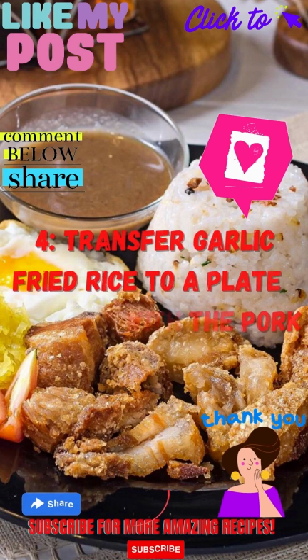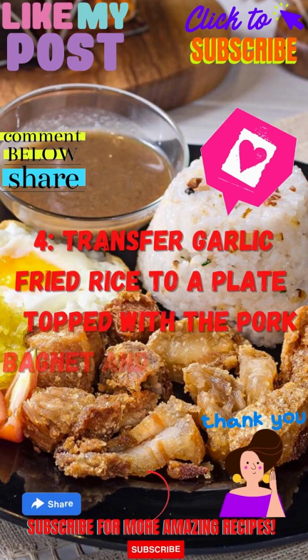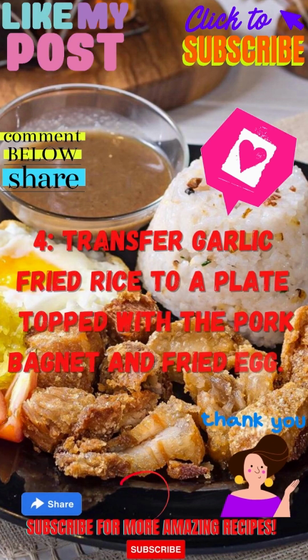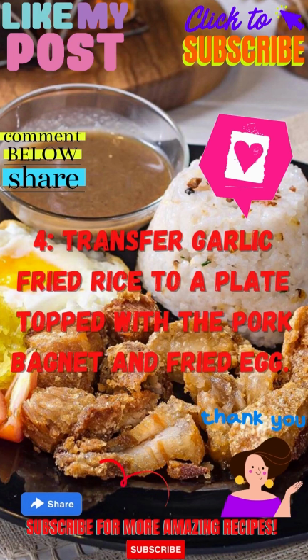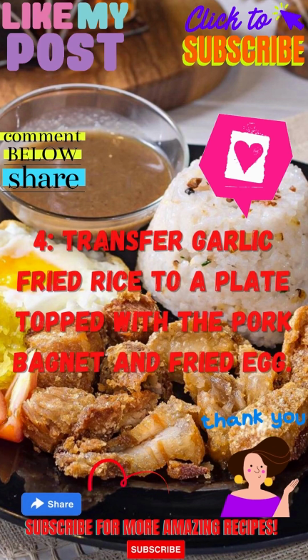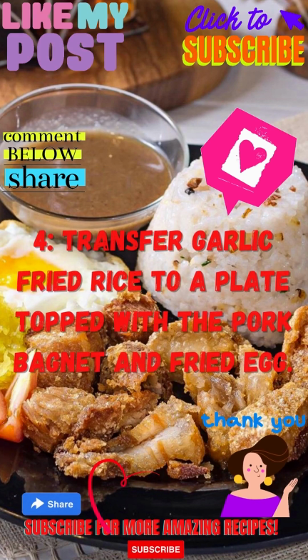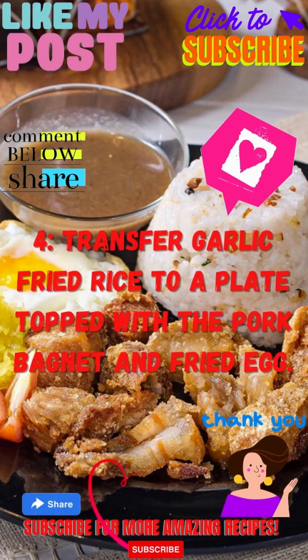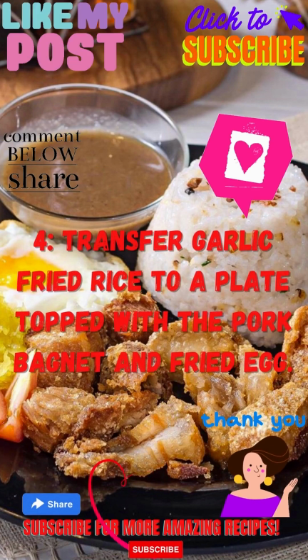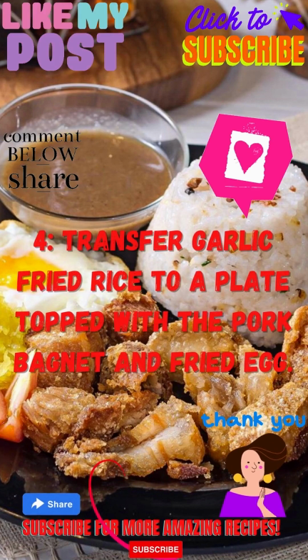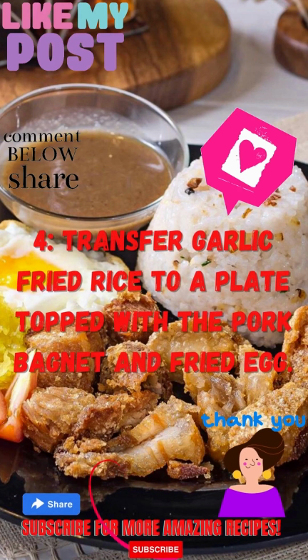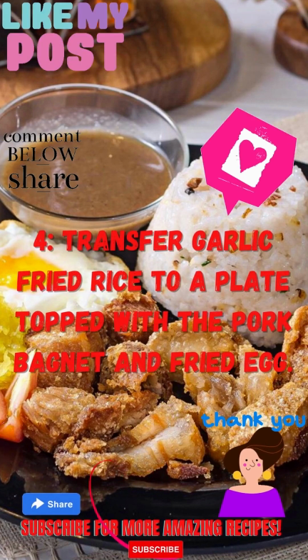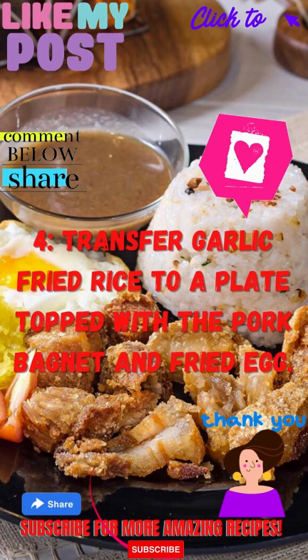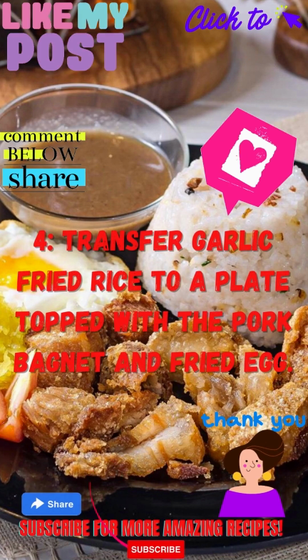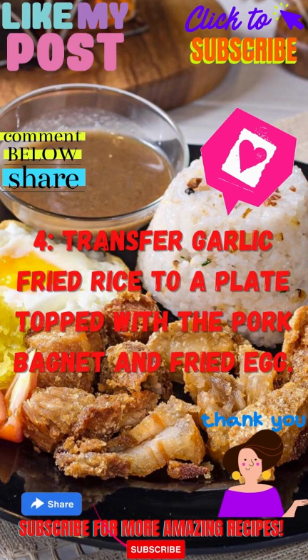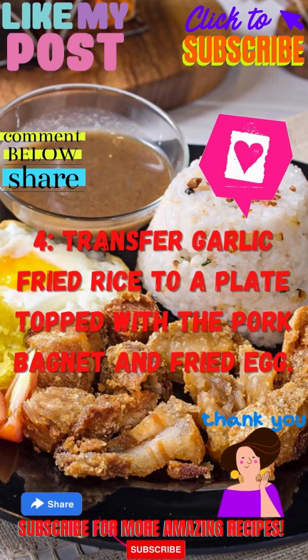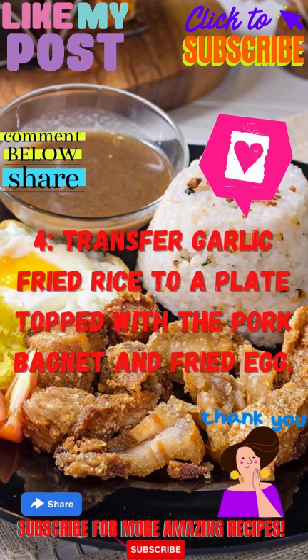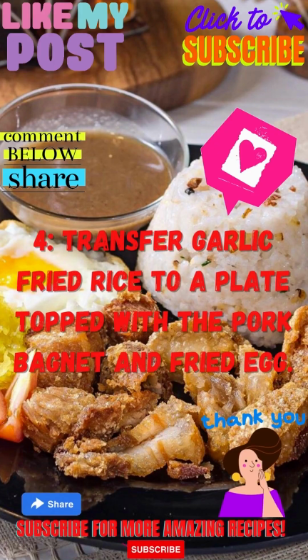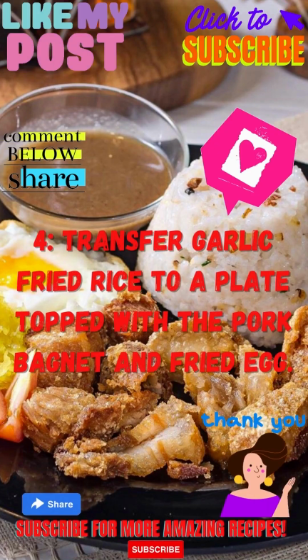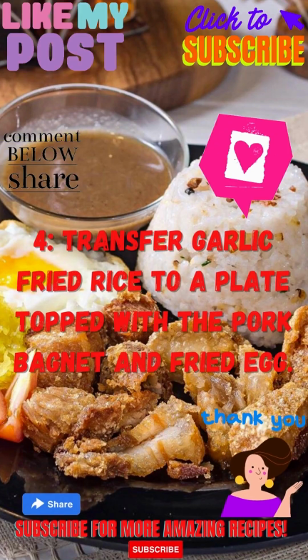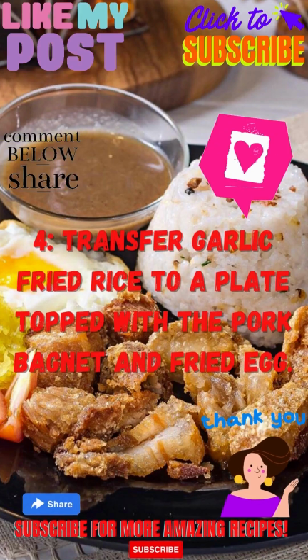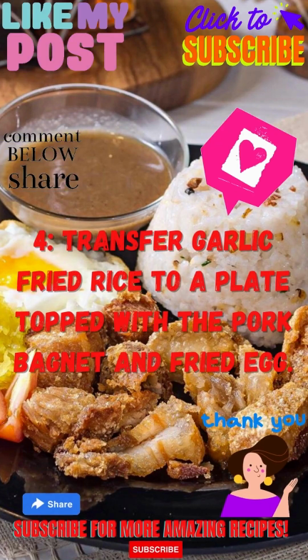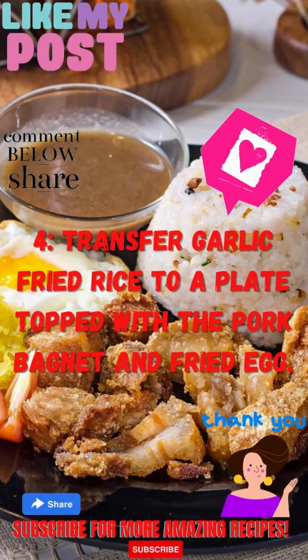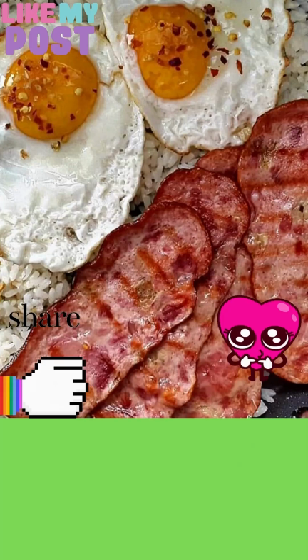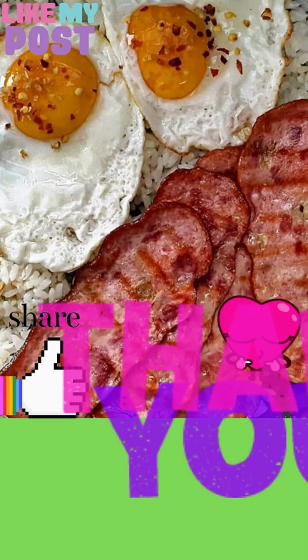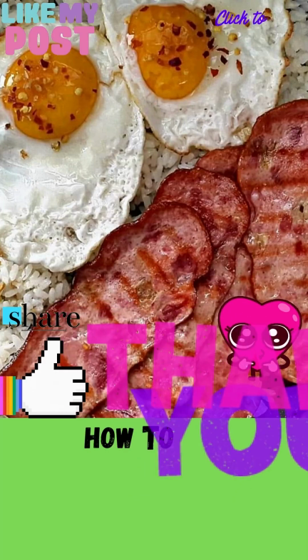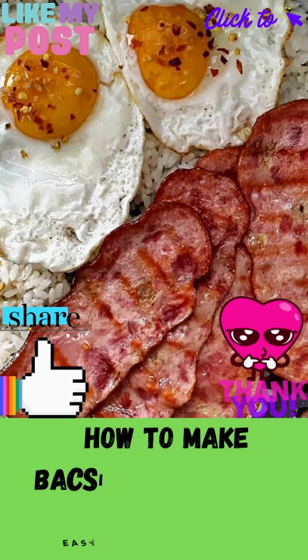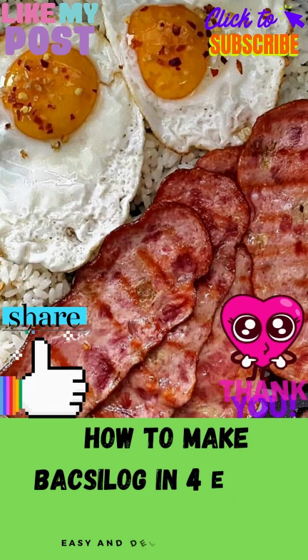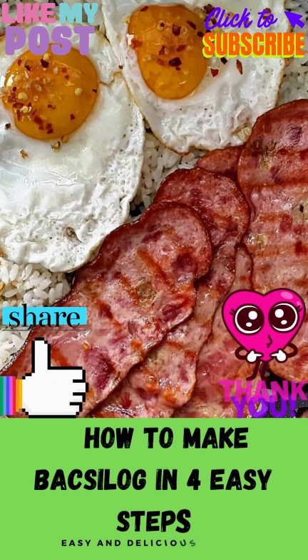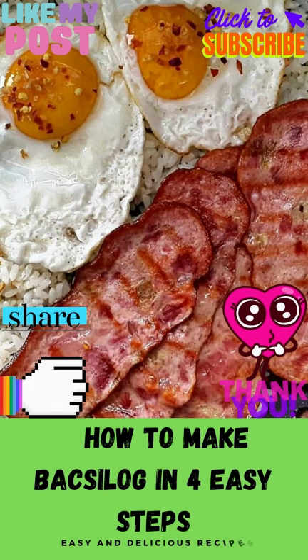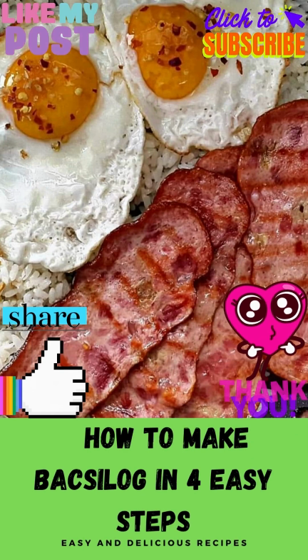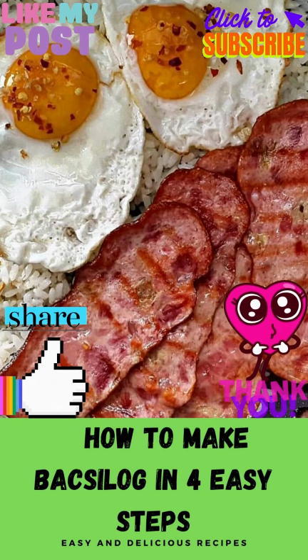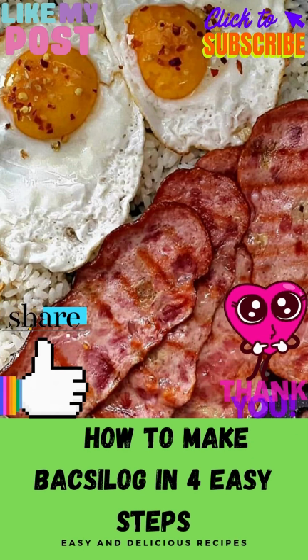Step 4: Transfer garlic fried rice to a plate, topped with pork belly and fried egg. How to make bacon silog in 4 easy steps.